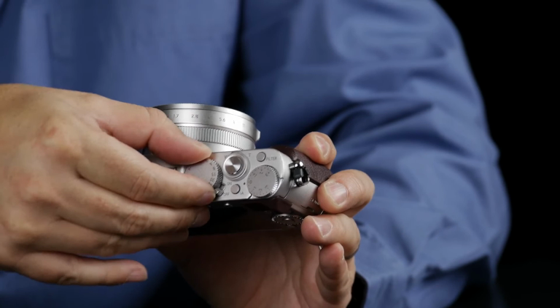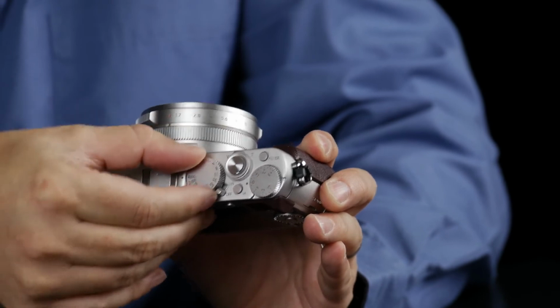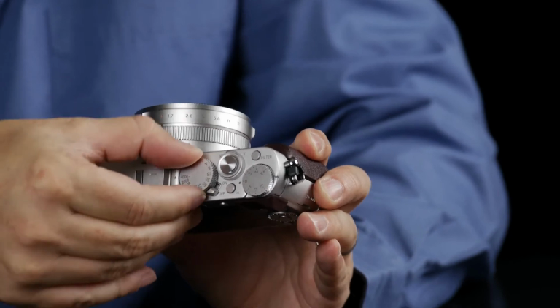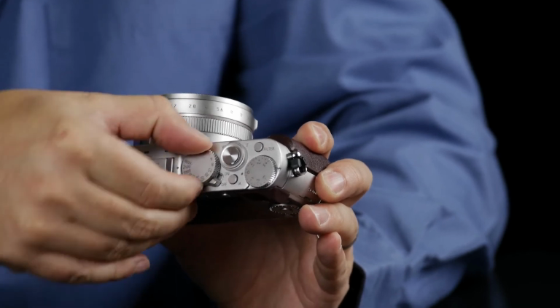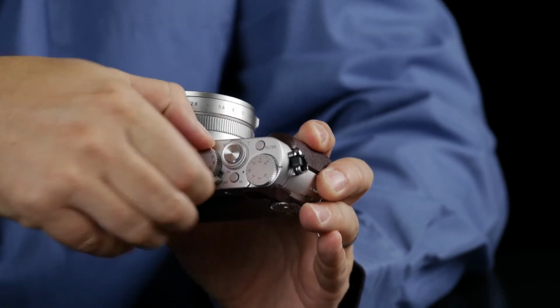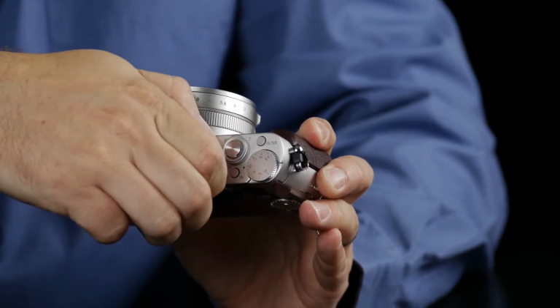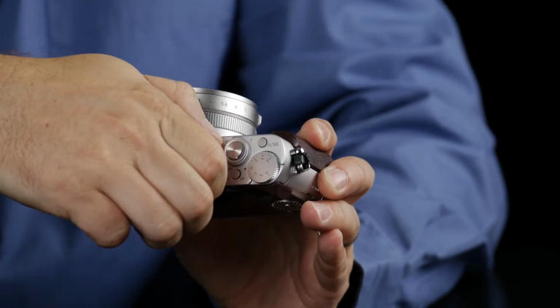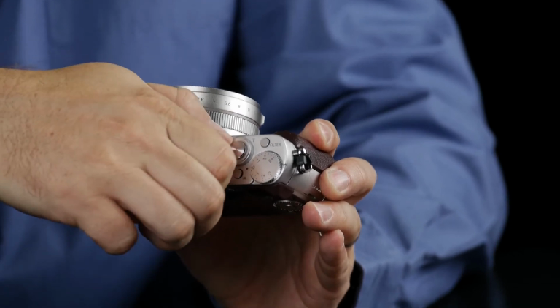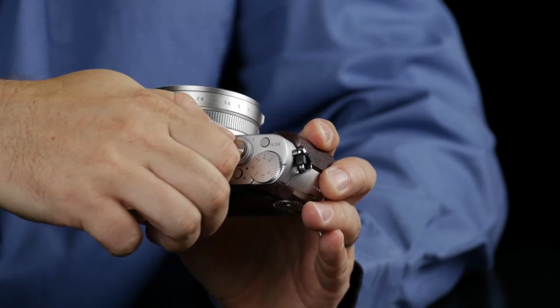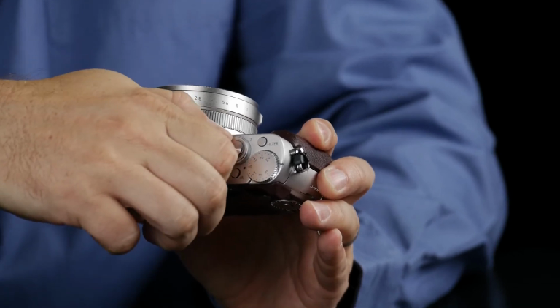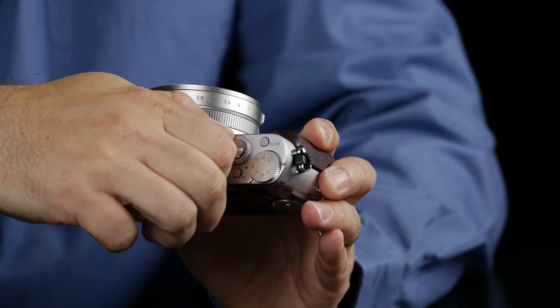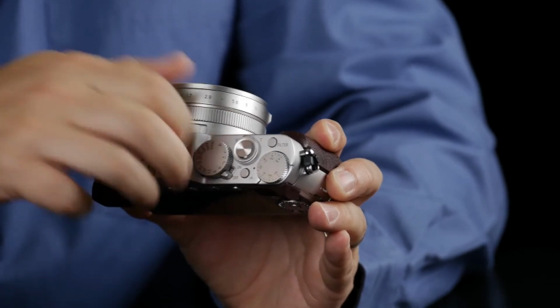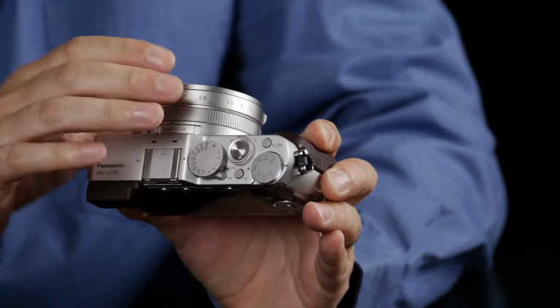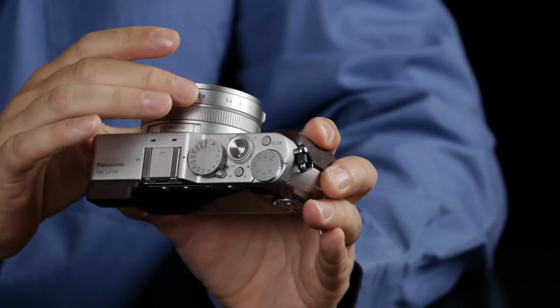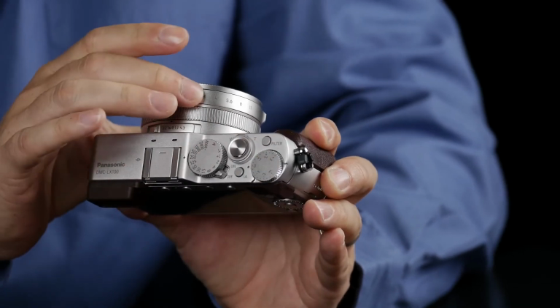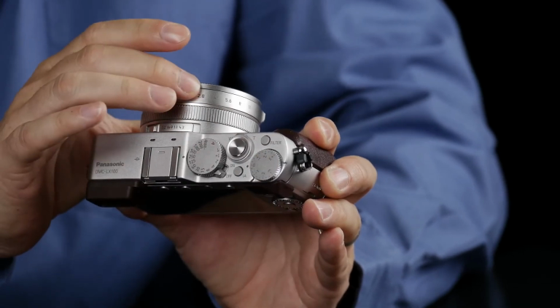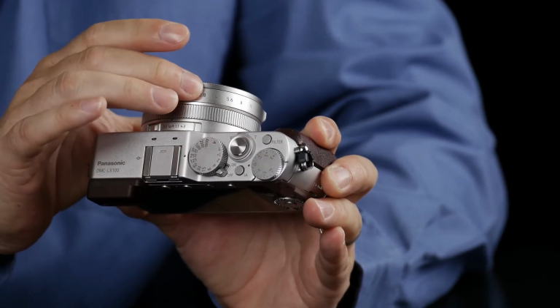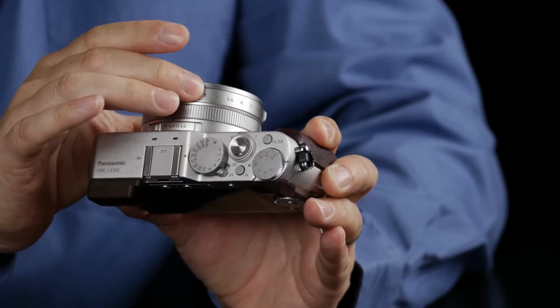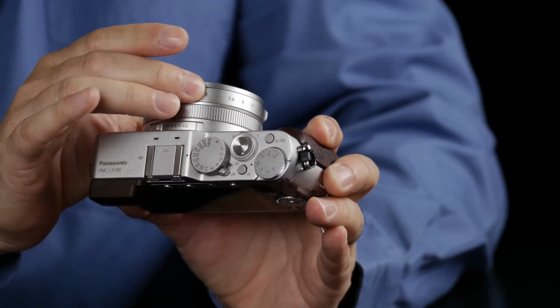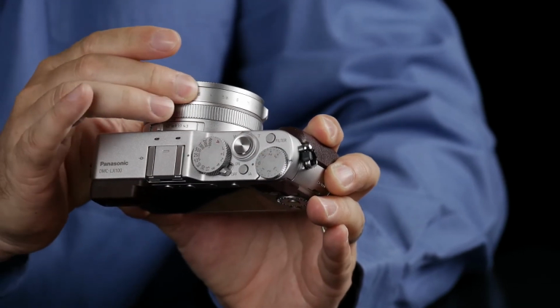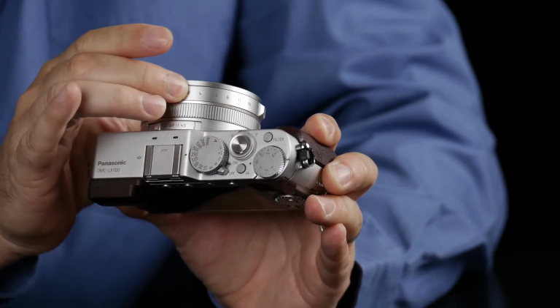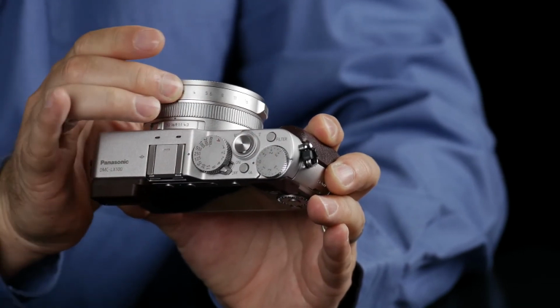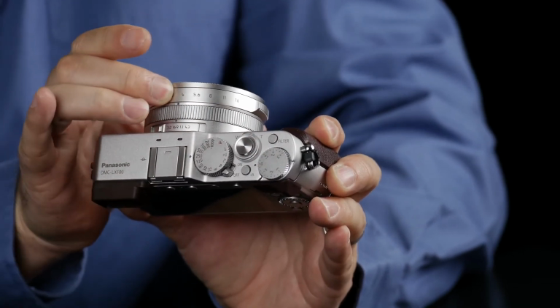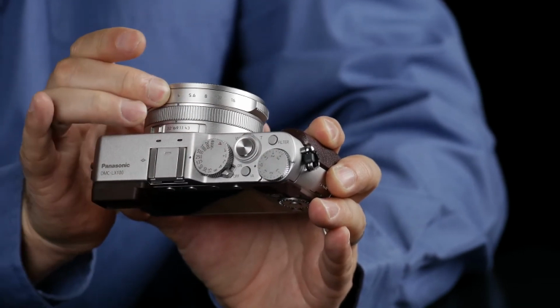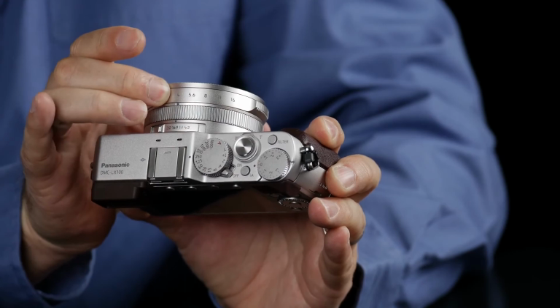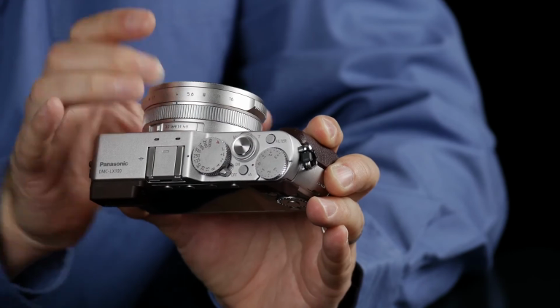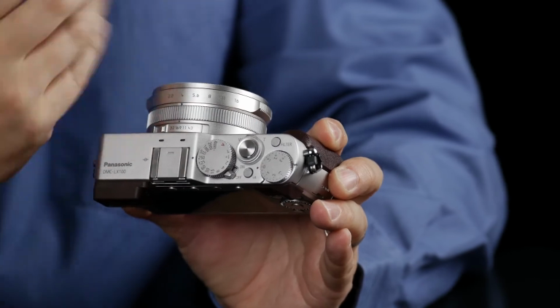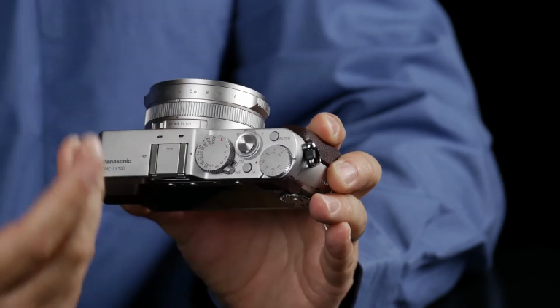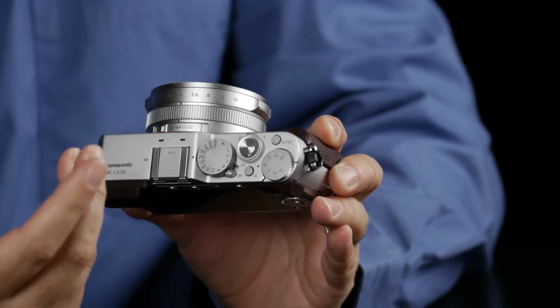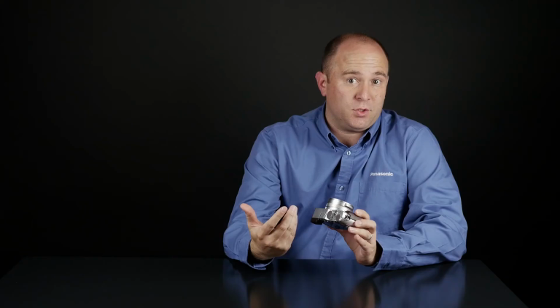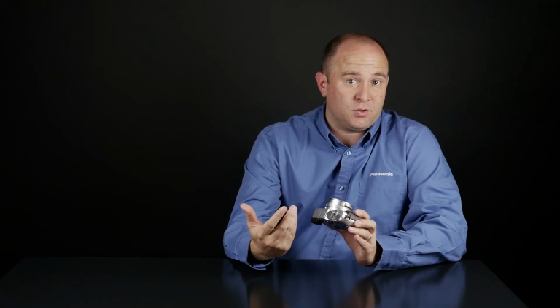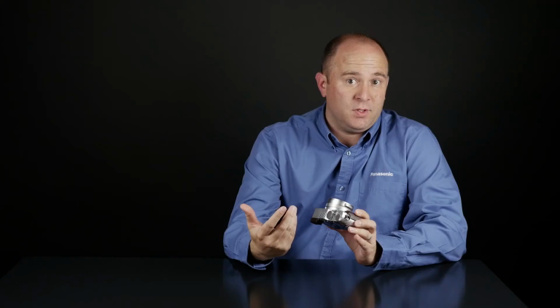If you'd like to be in full manual, simply select your shutter speed at this point, select your aperture at this point, and now you're in manual control.